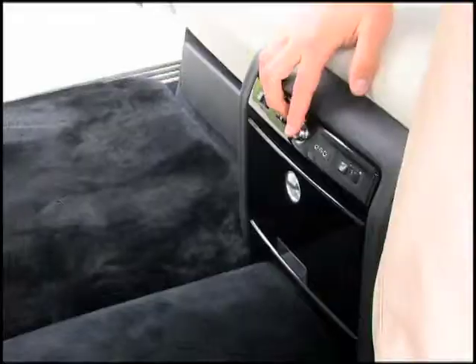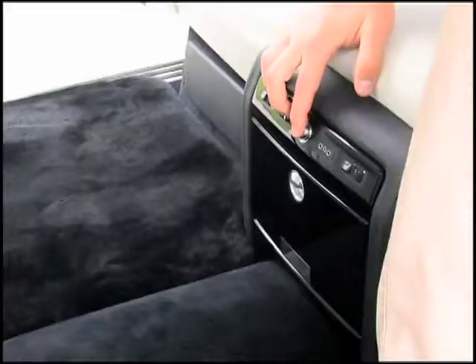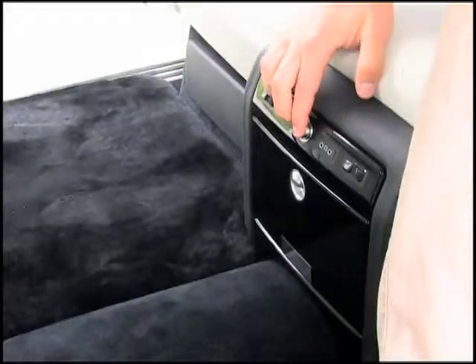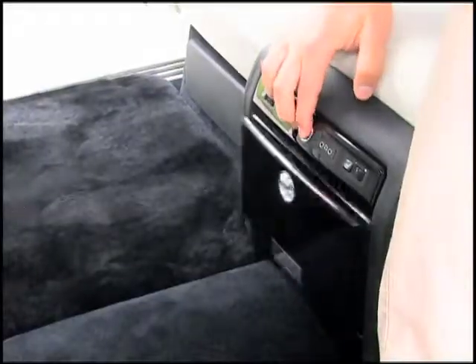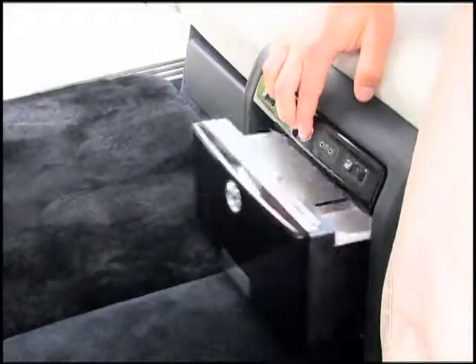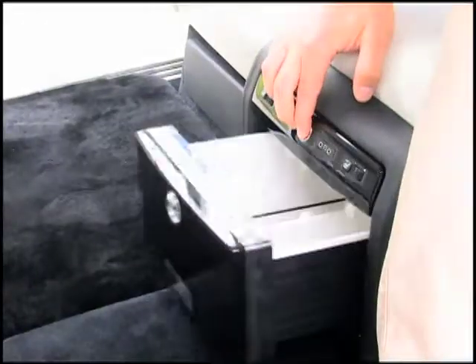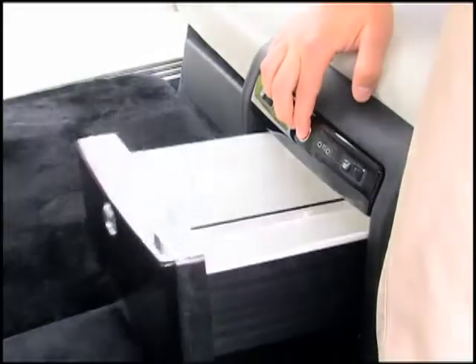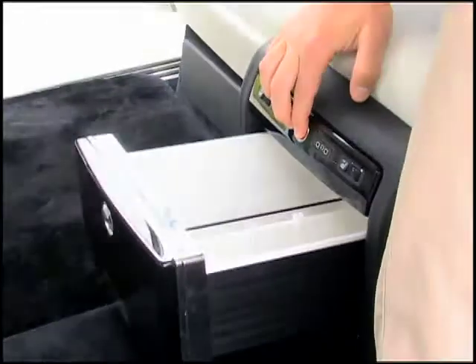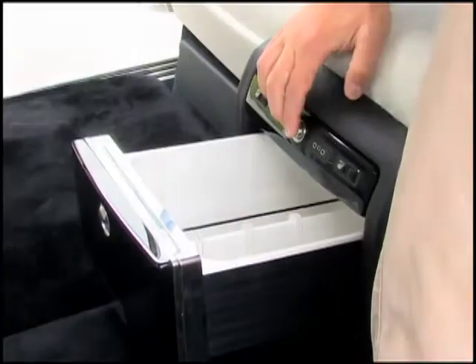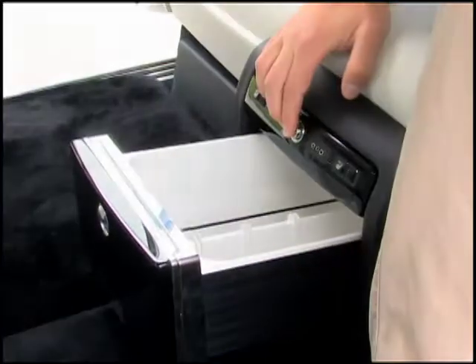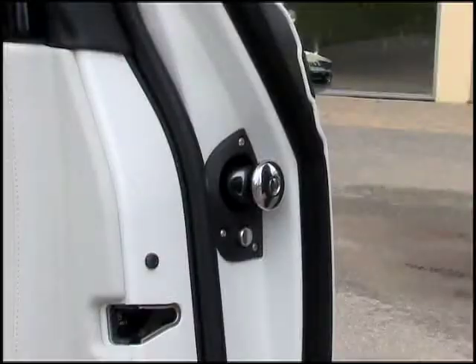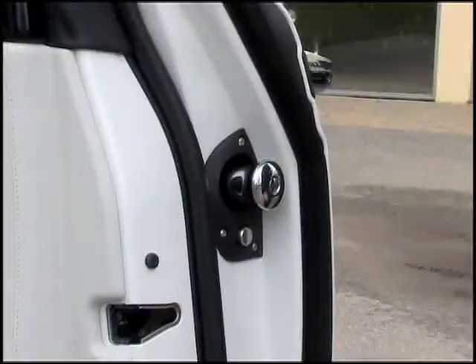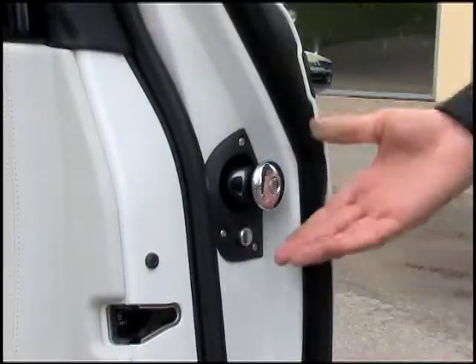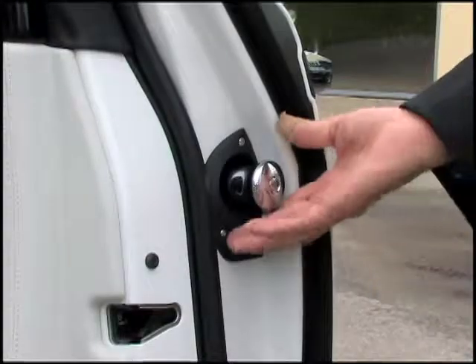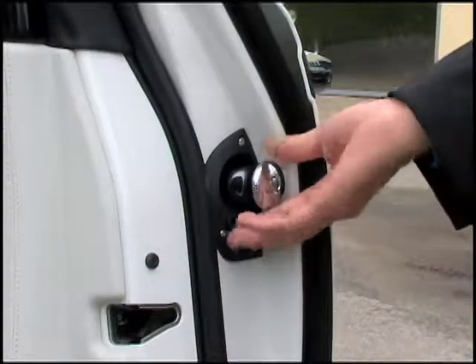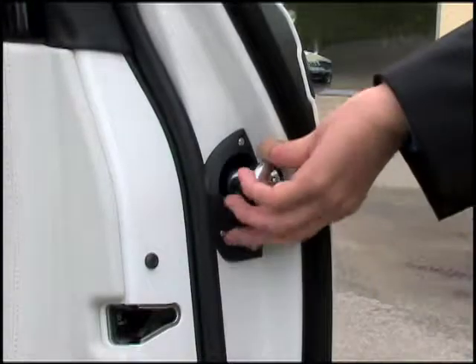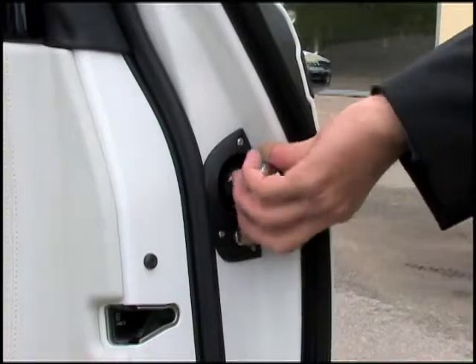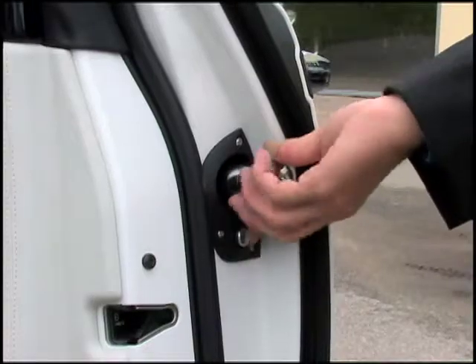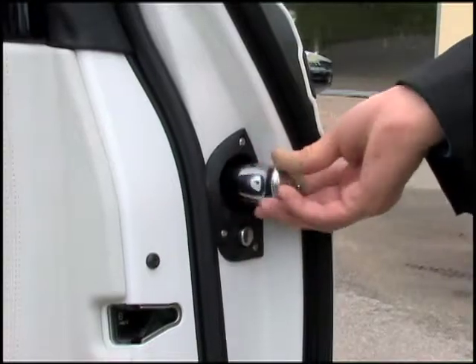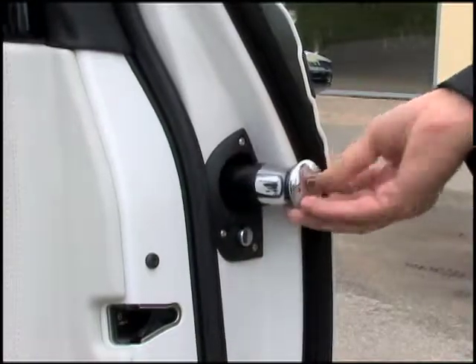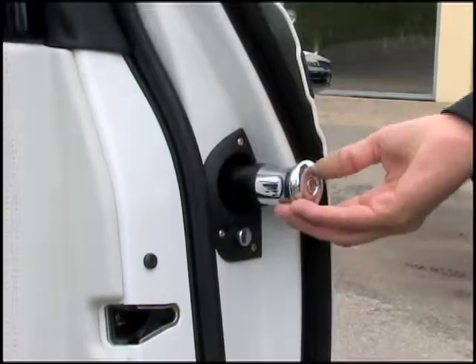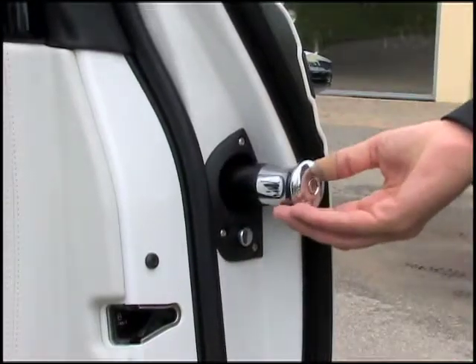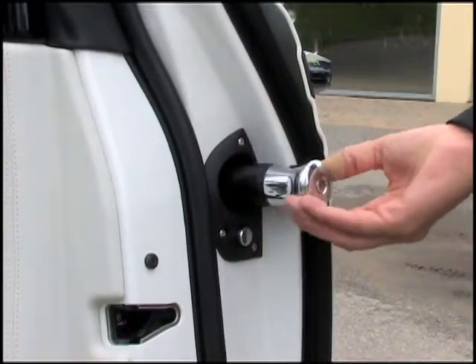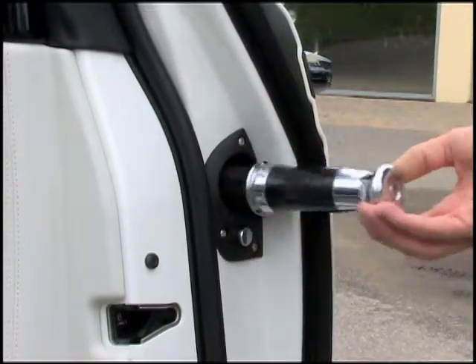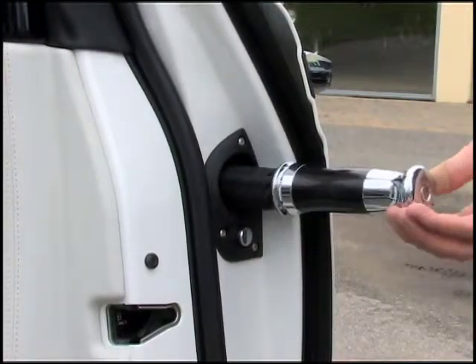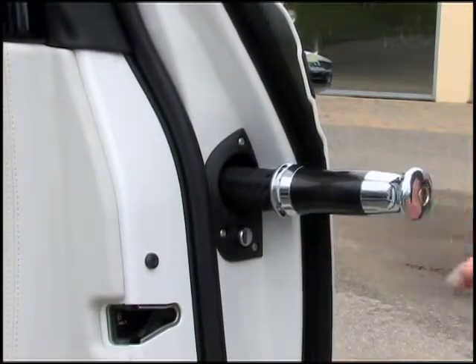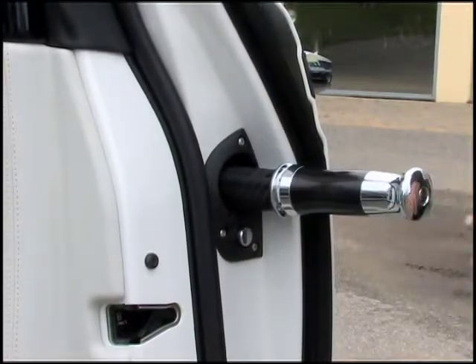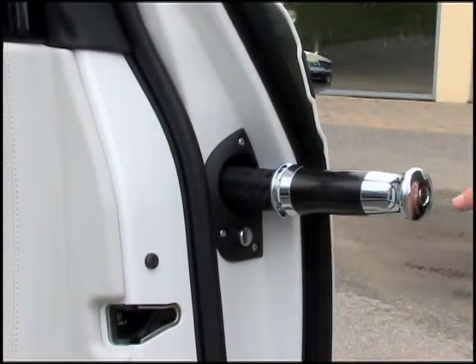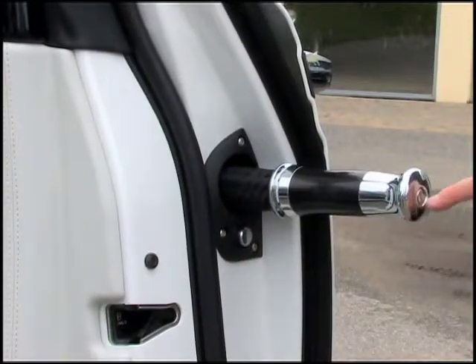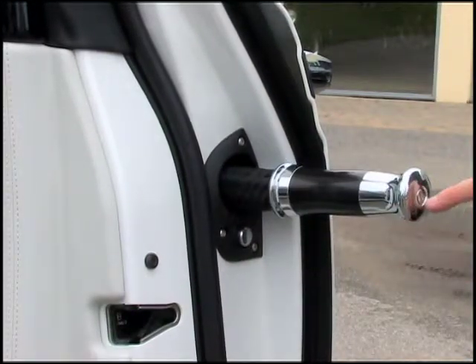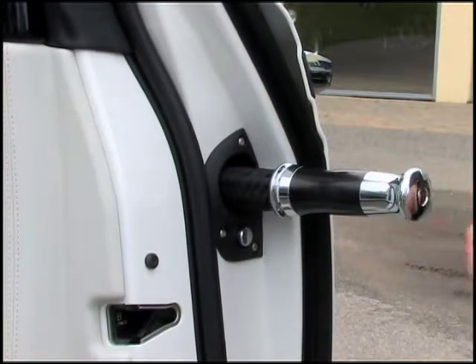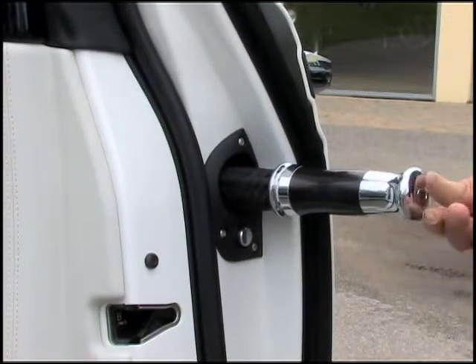A champagne chiller compartment and an umbrella stored in the coach door assures that nothing is left to chance.